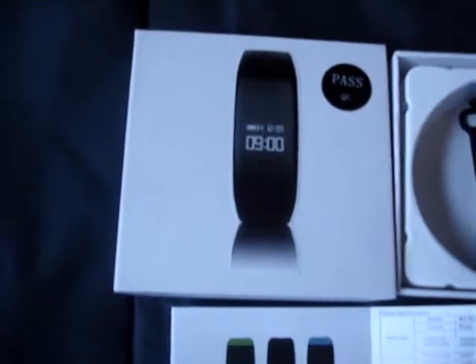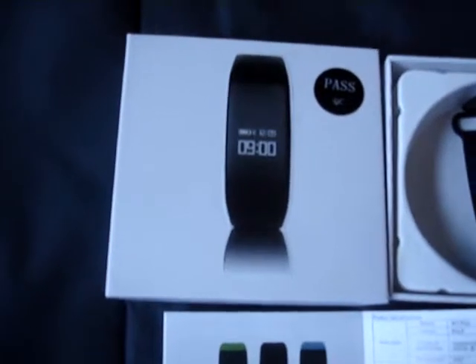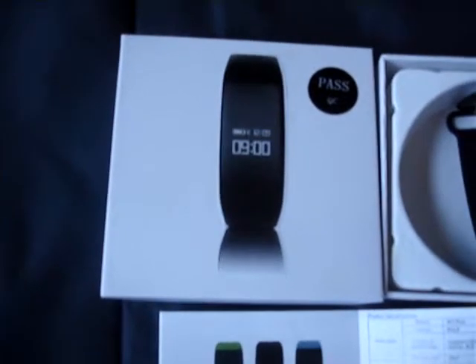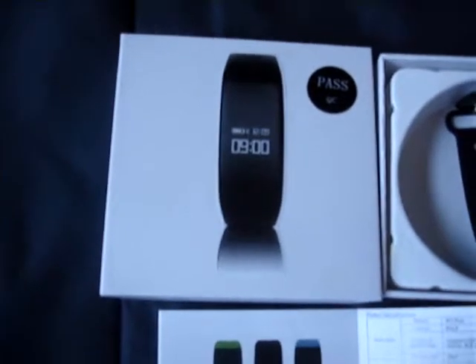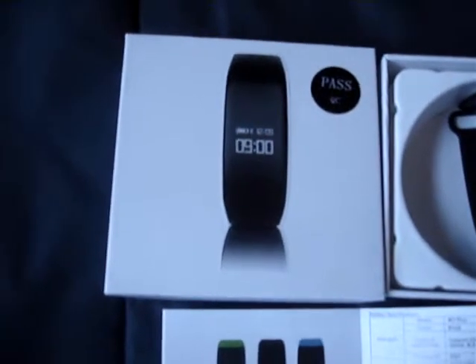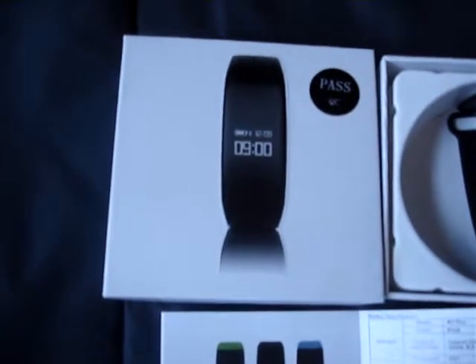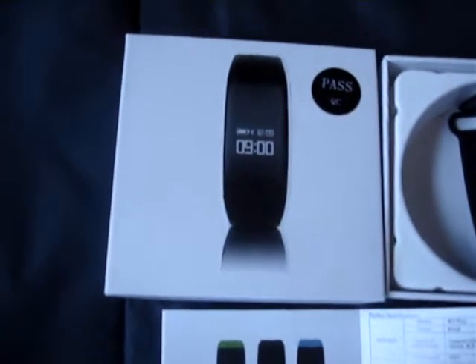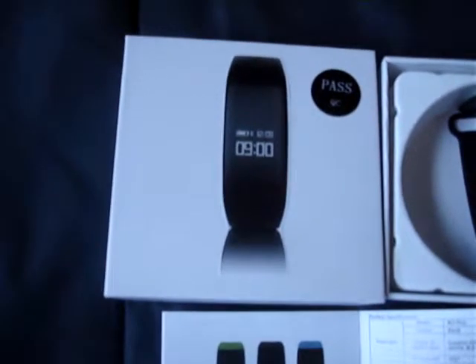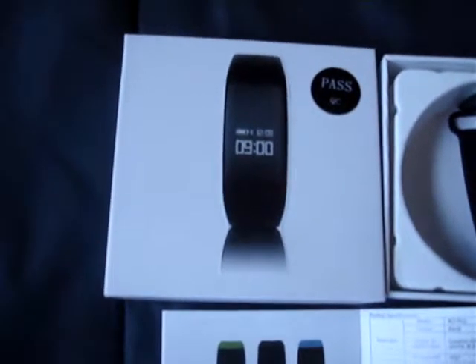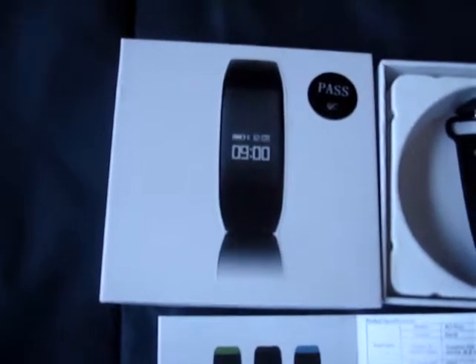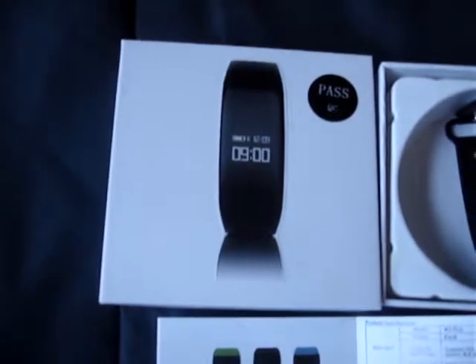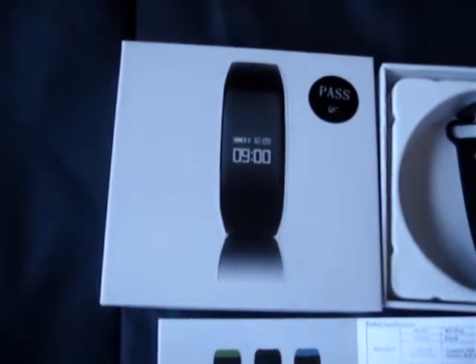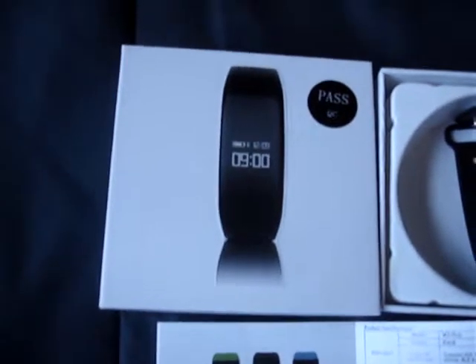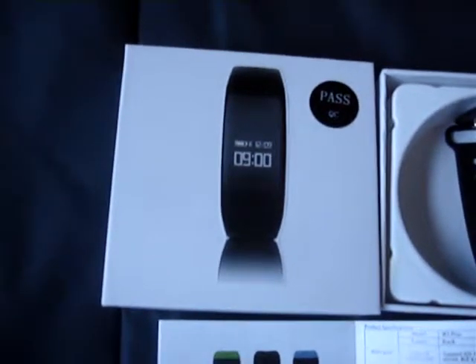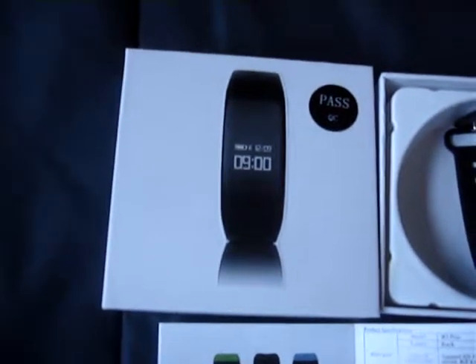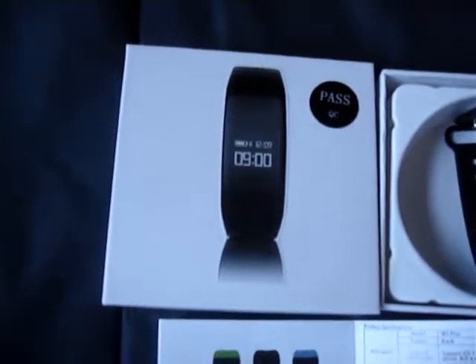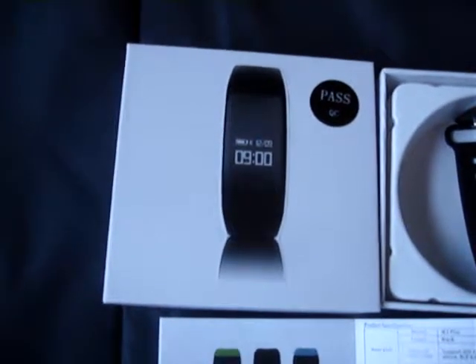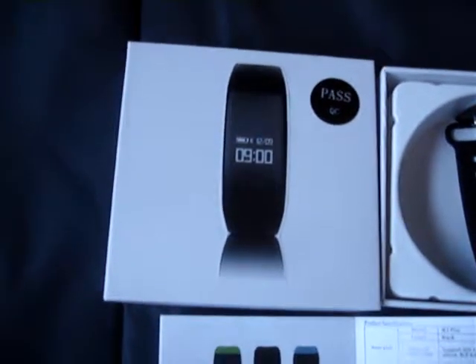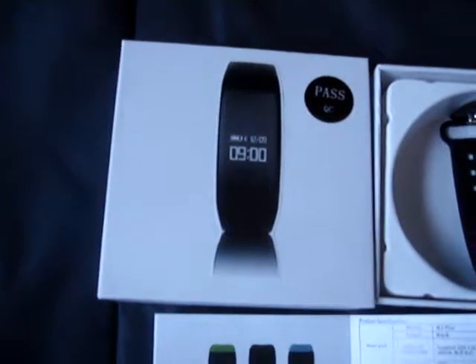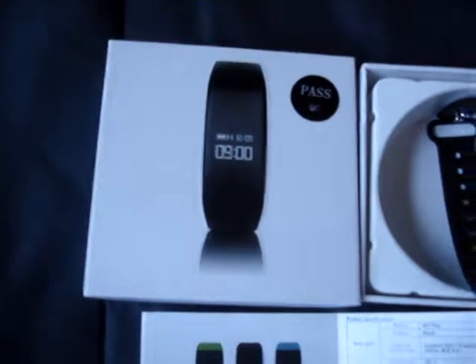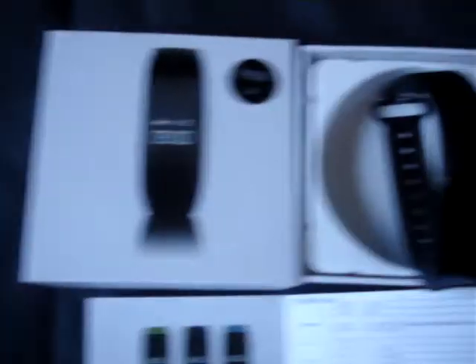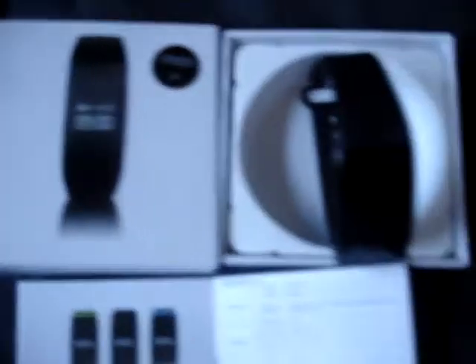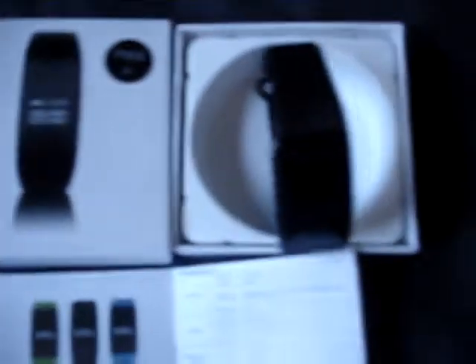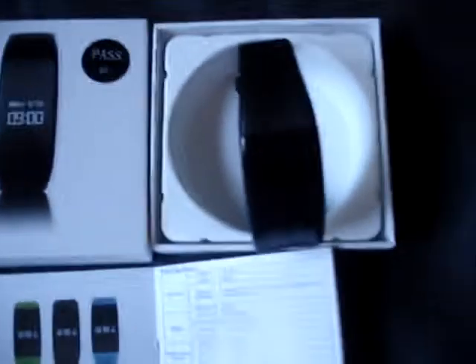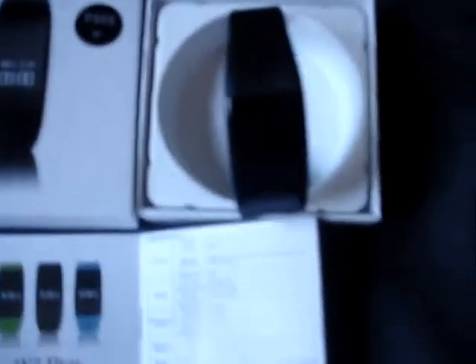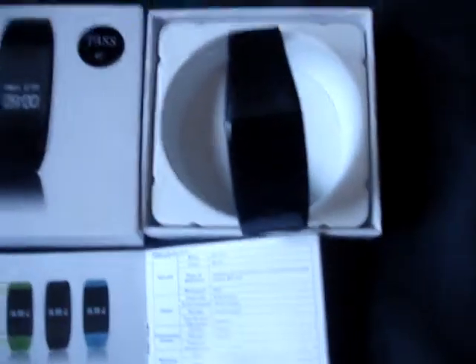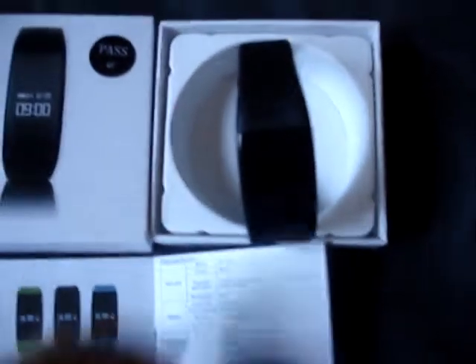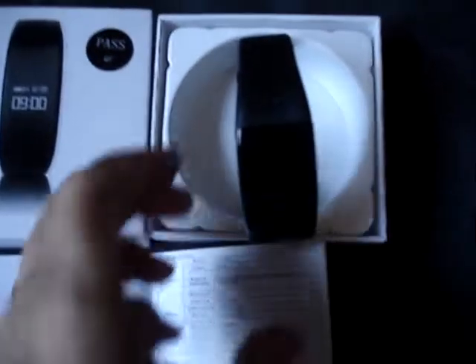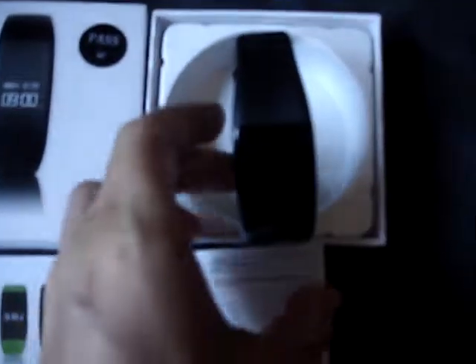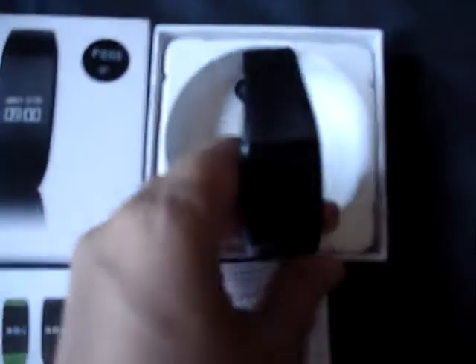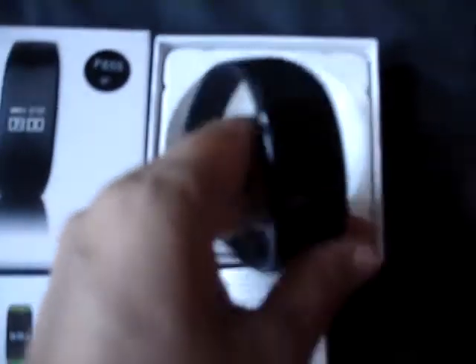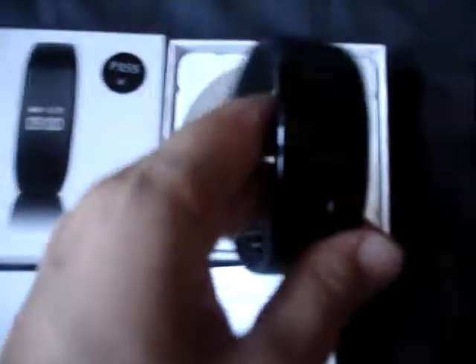Hello everybody, welcome to Lions Reviews. Today we're looking at this fitness bracelet and it's really nice here.